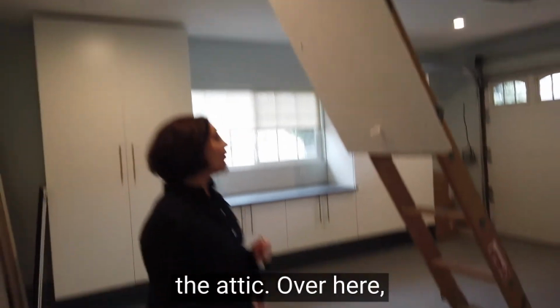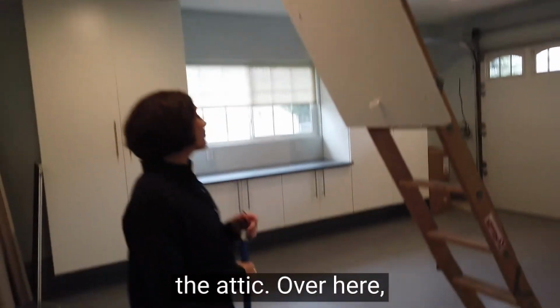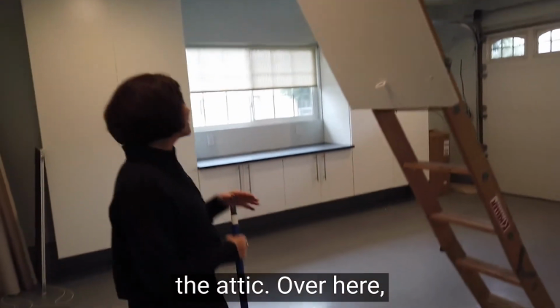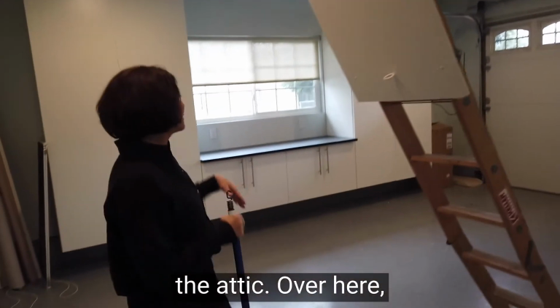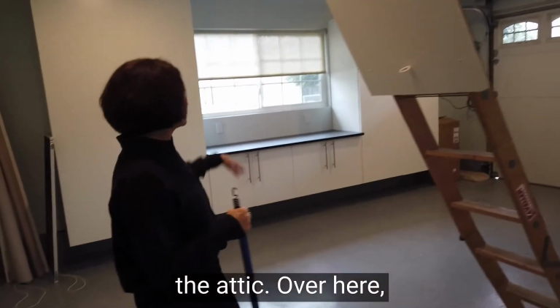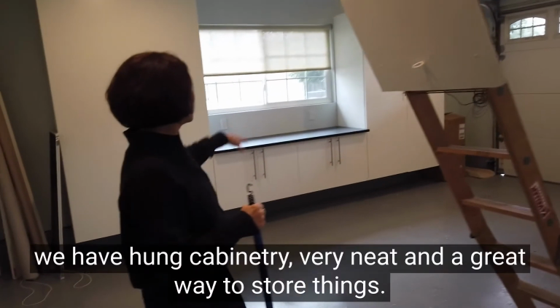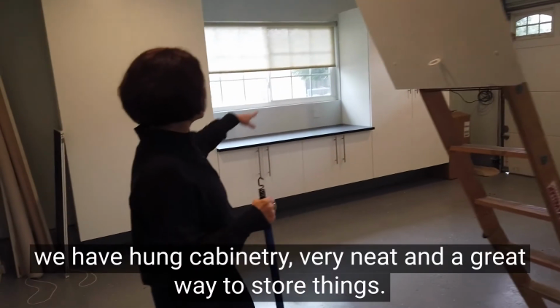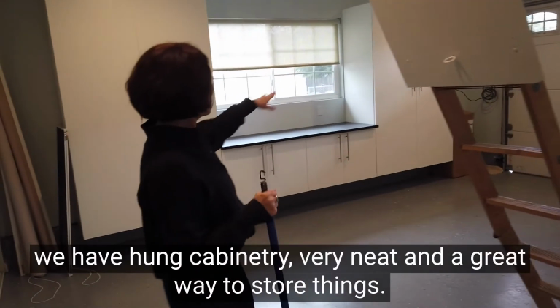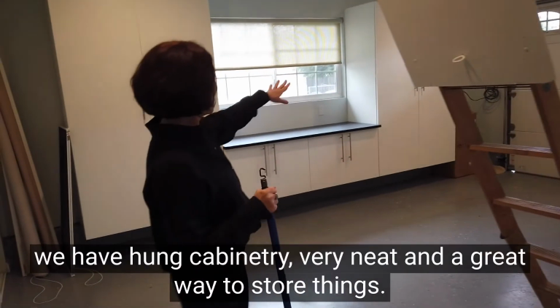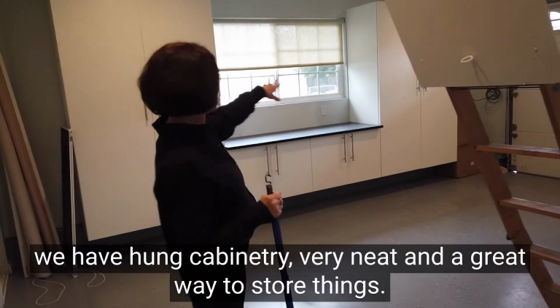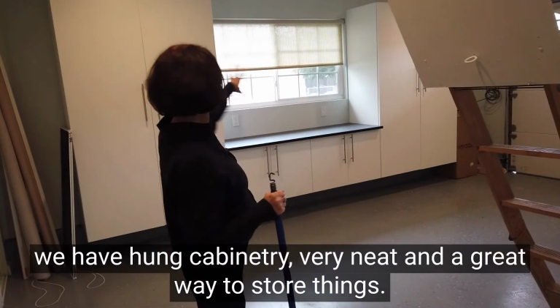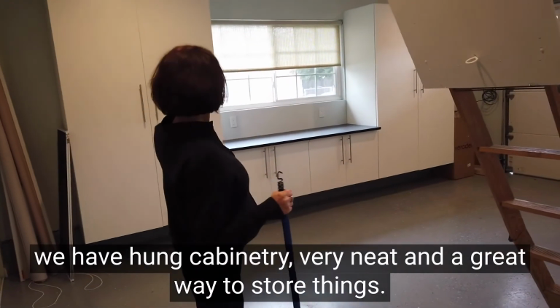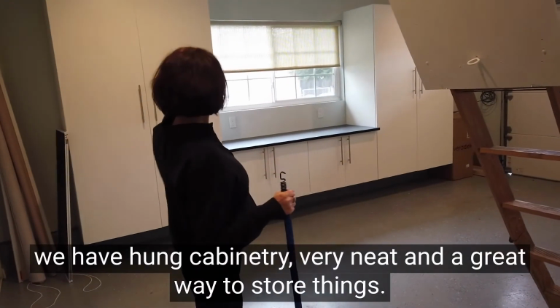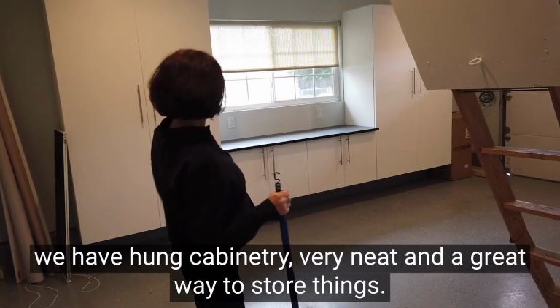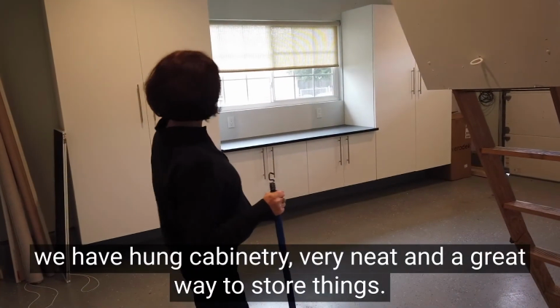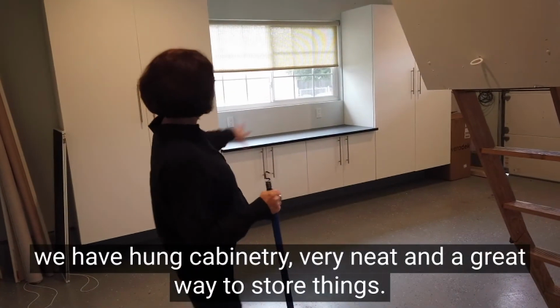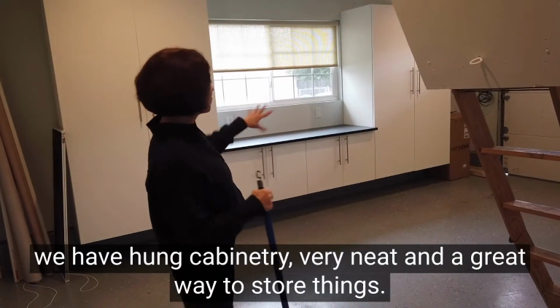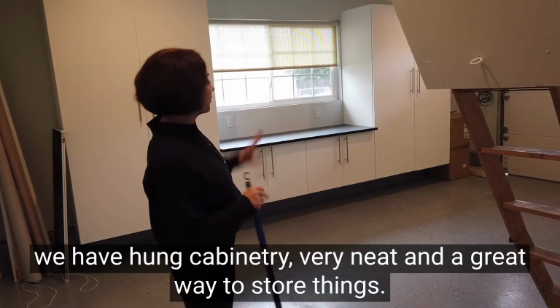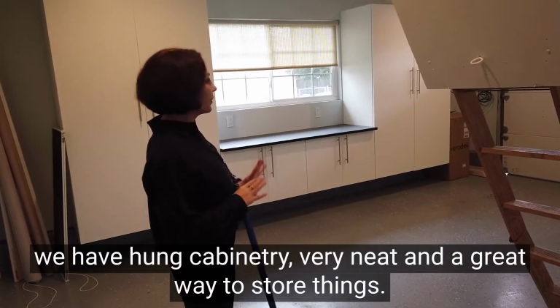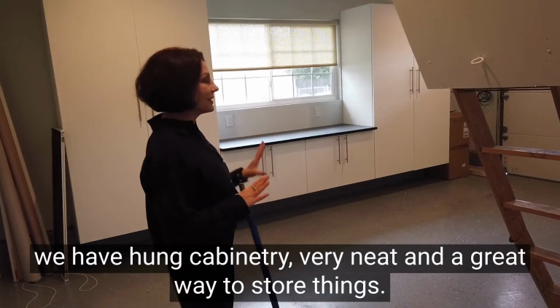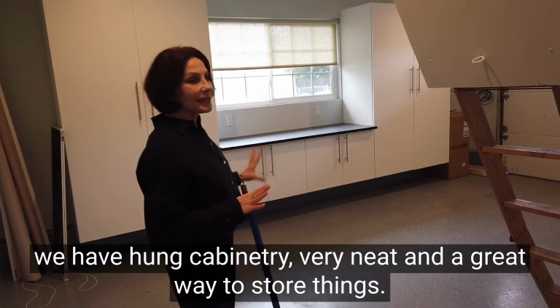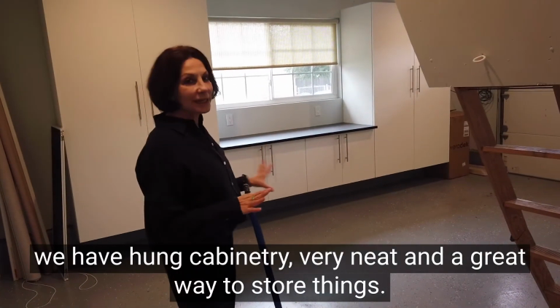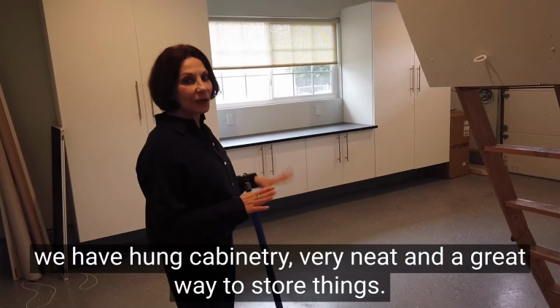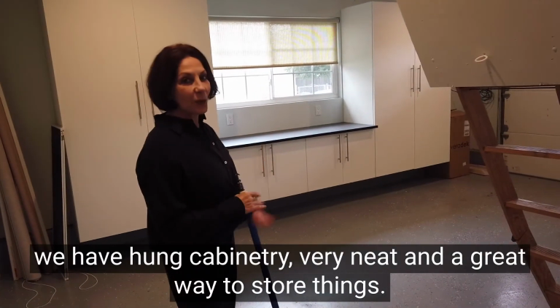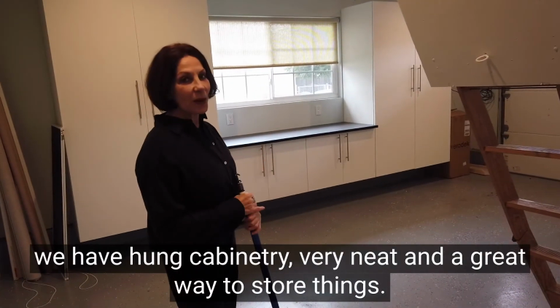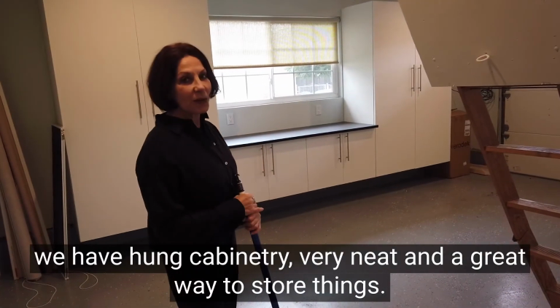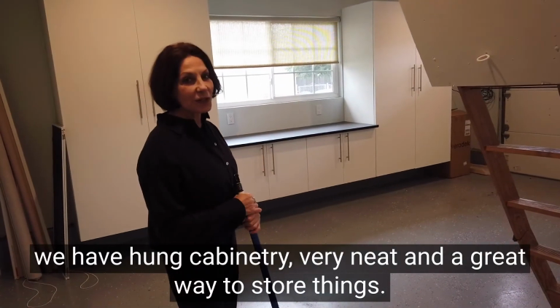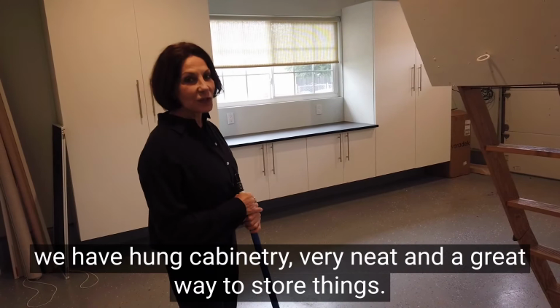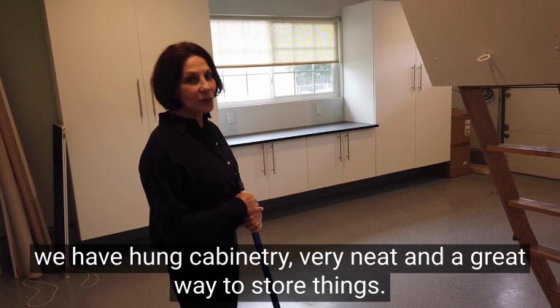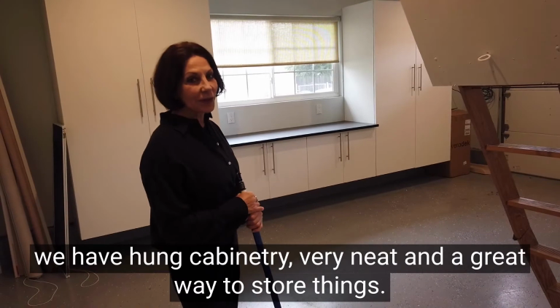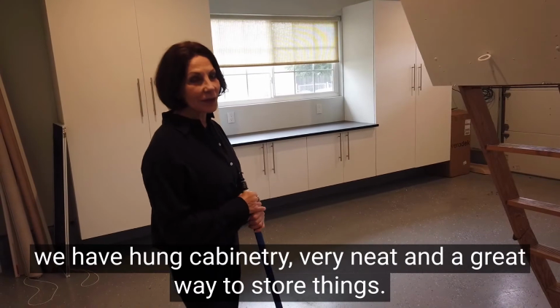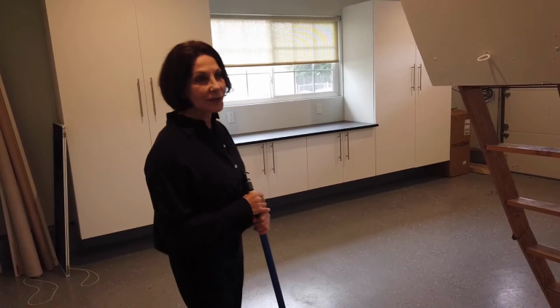Over here we have ample cabinetry — very neat and a great way to store things.